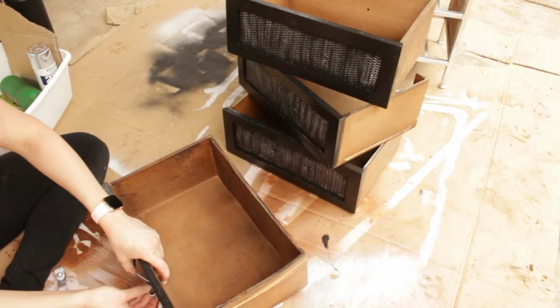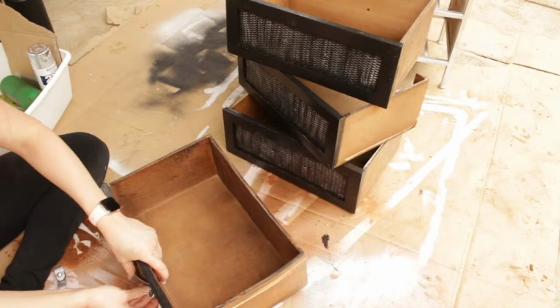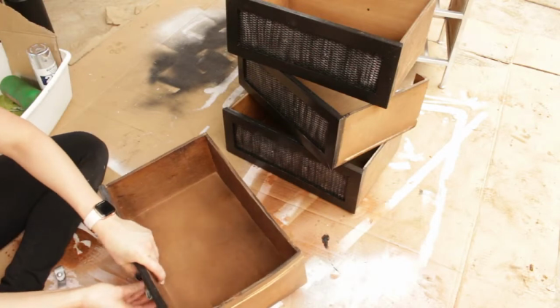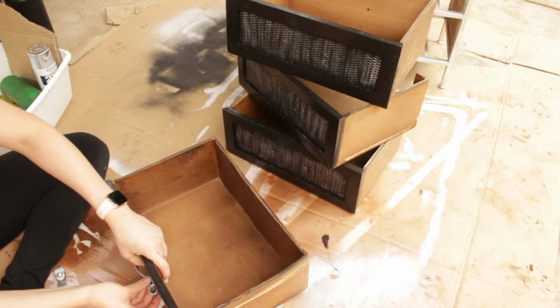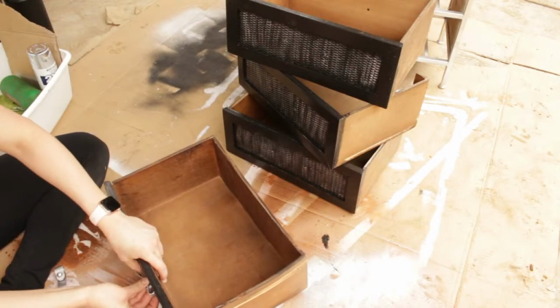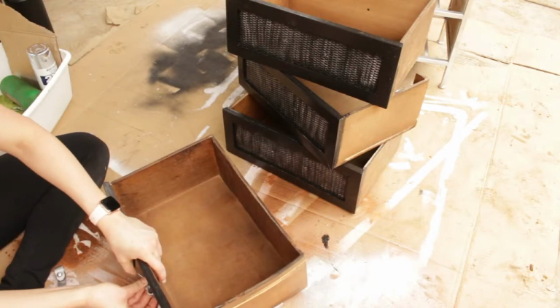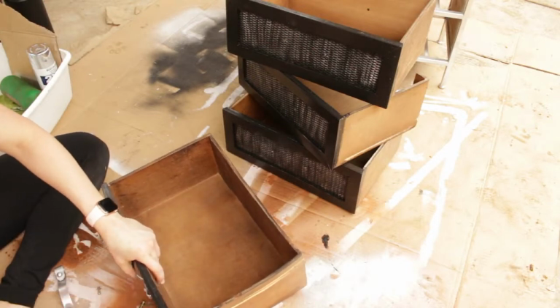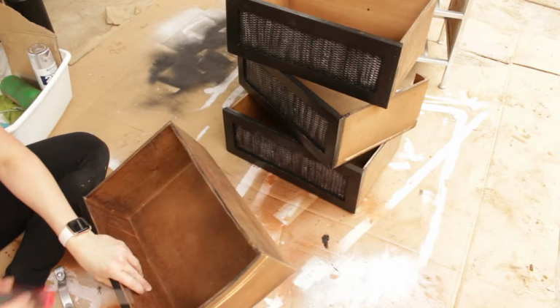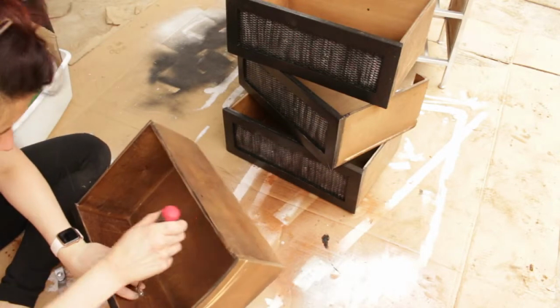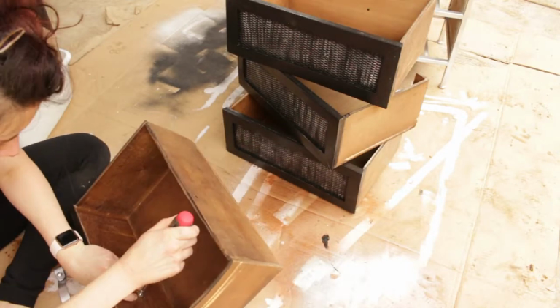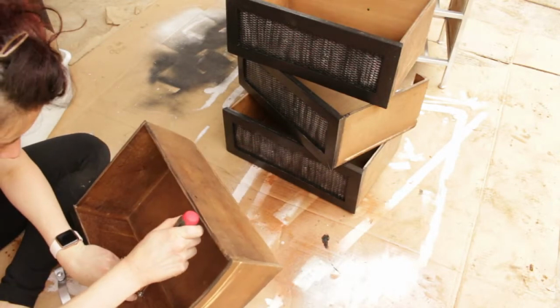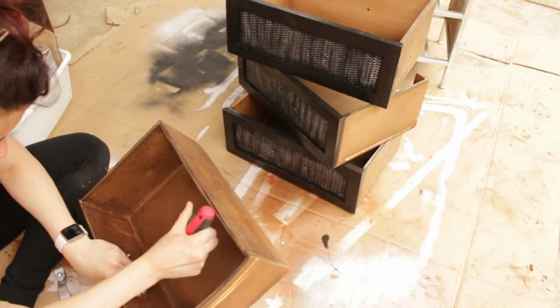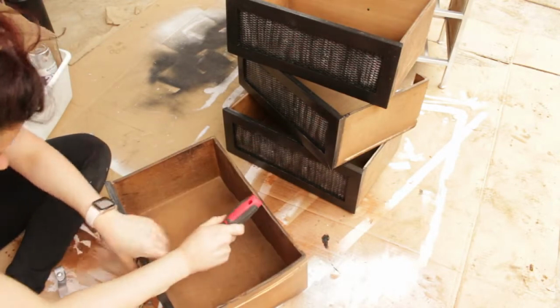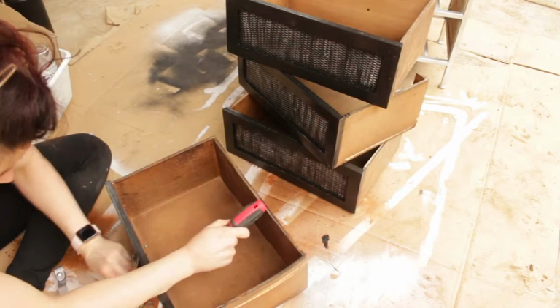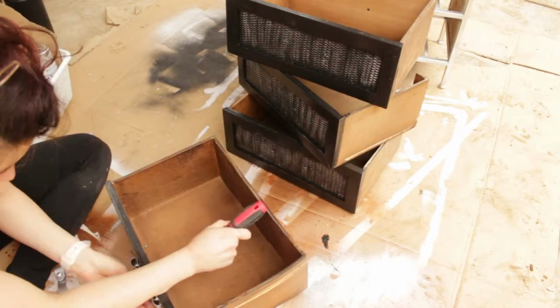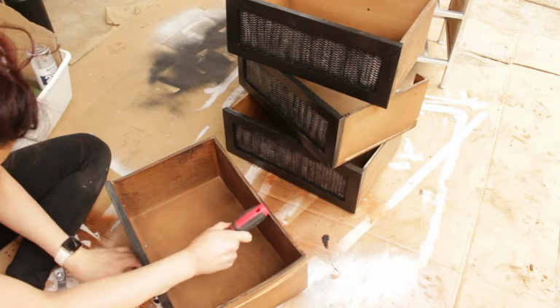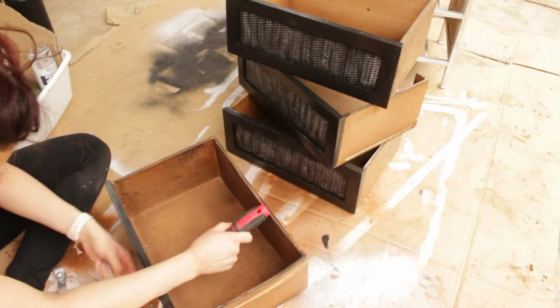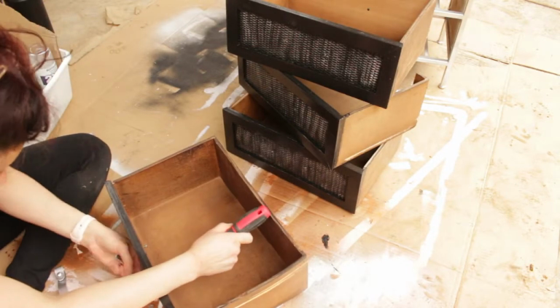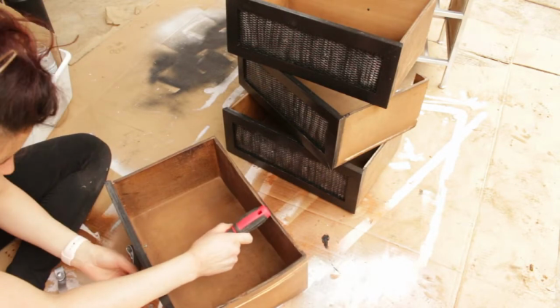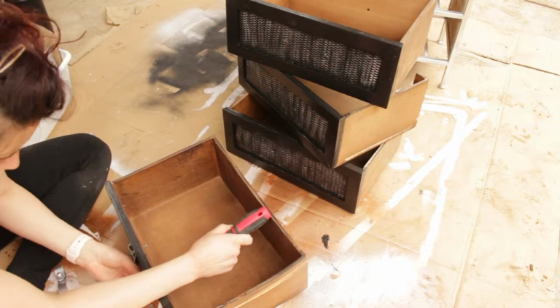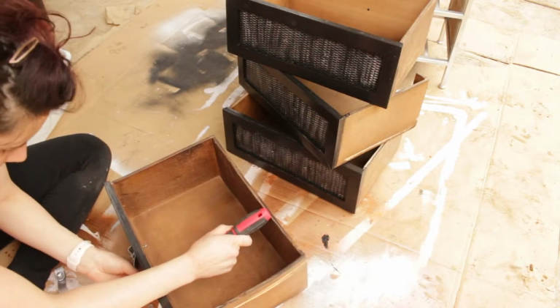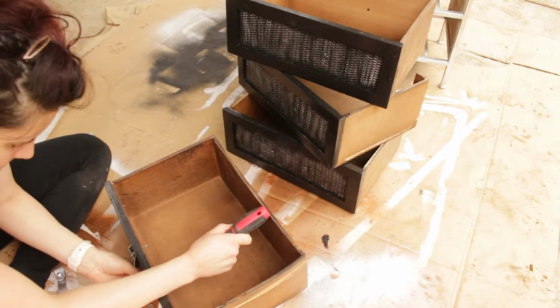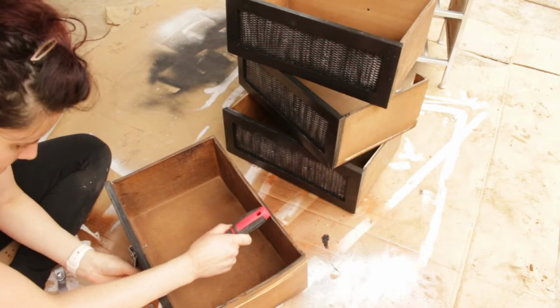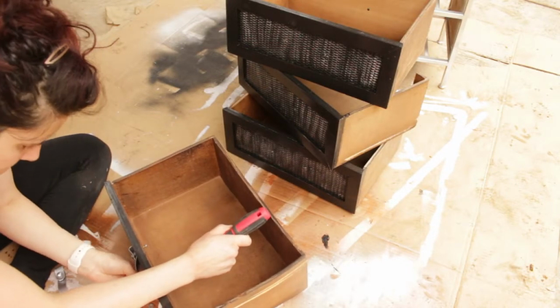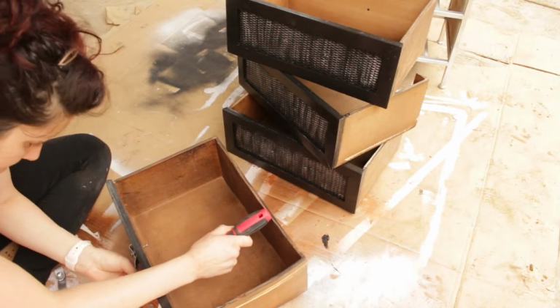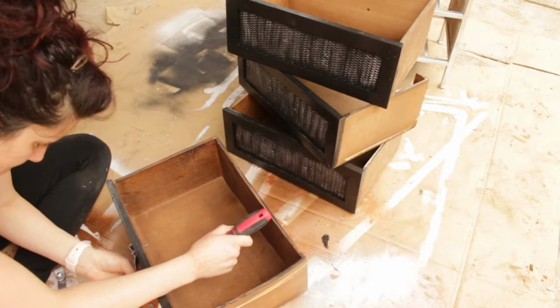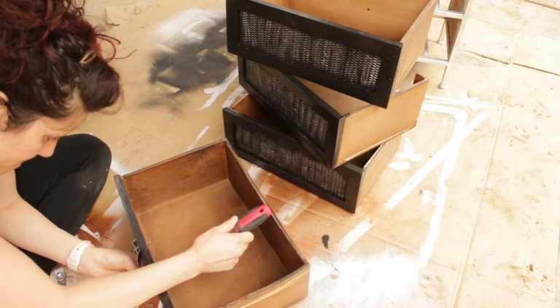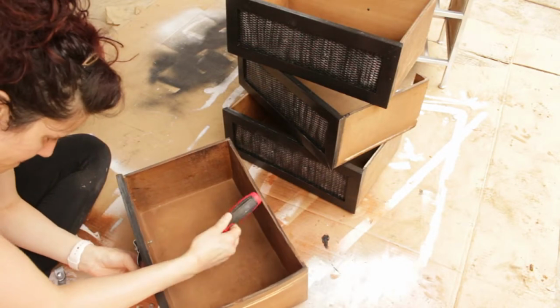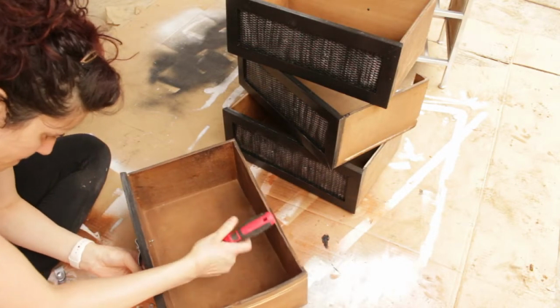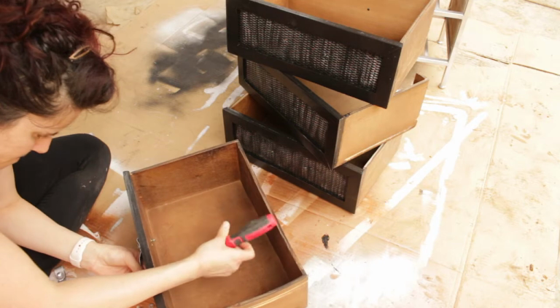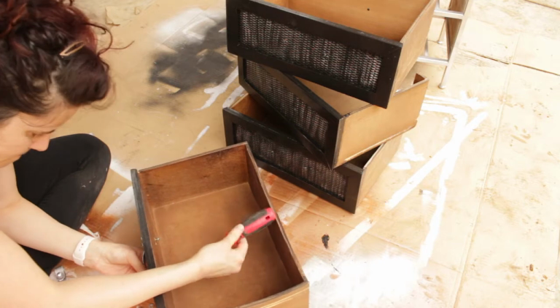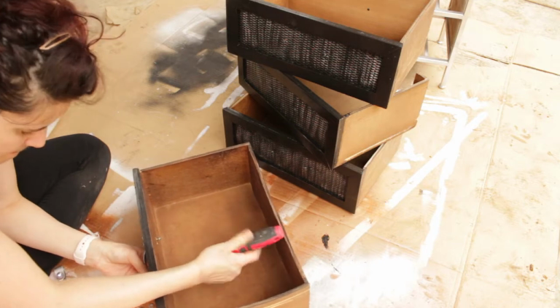After I finished painting the cabinet, I went ahead and added all of the hardware back onto the drawers.